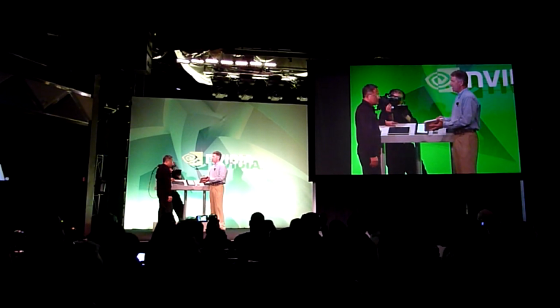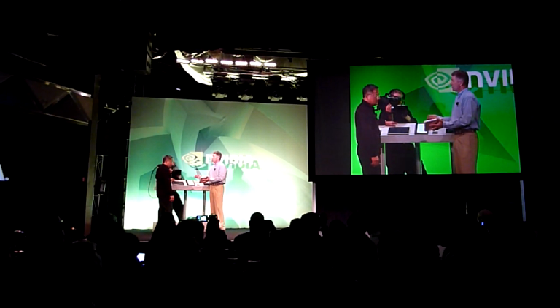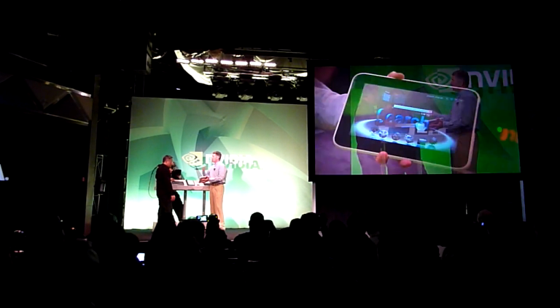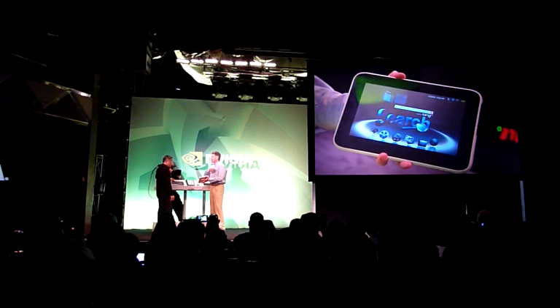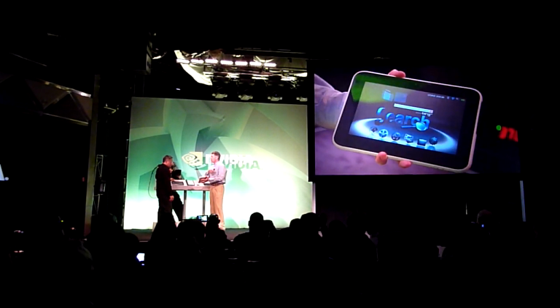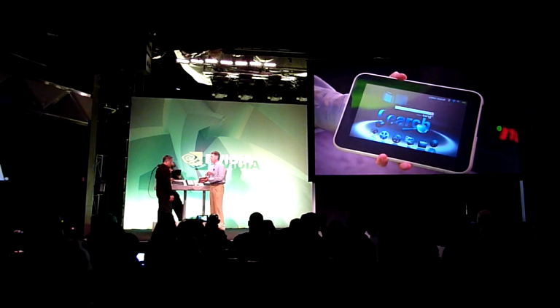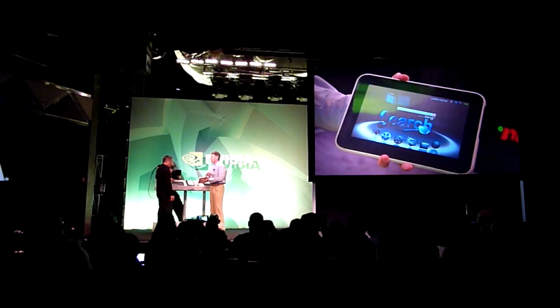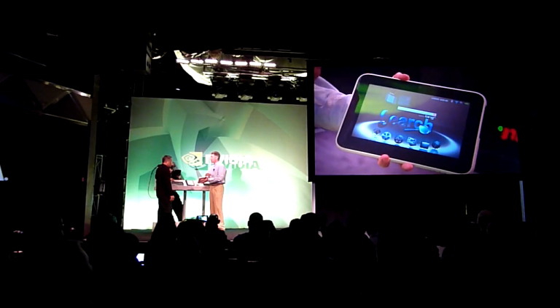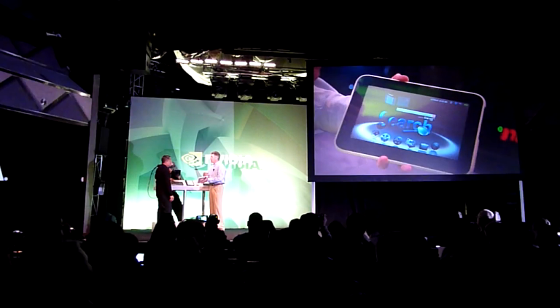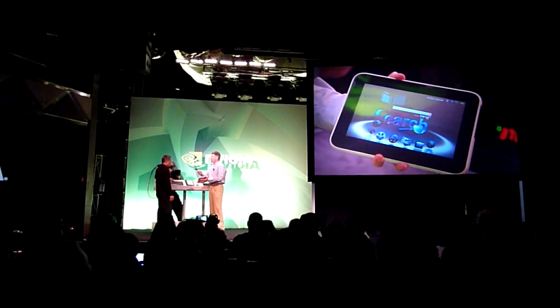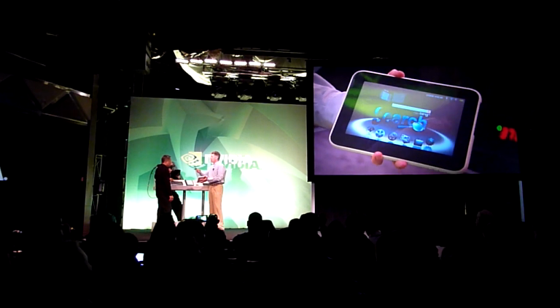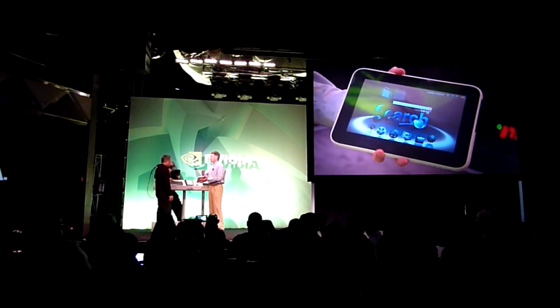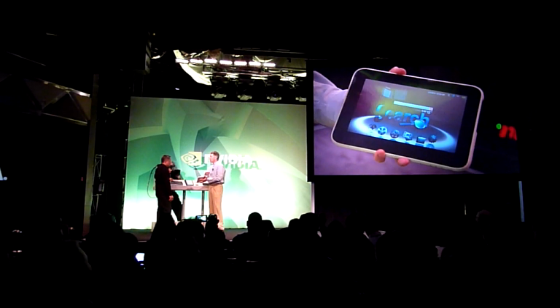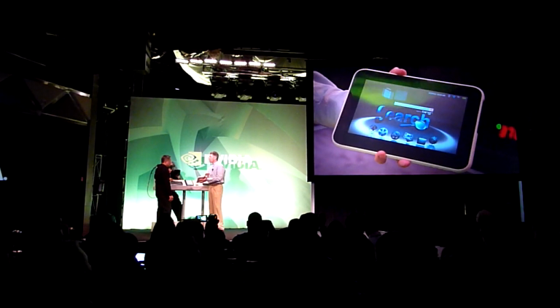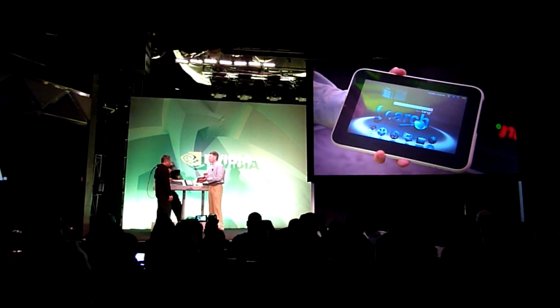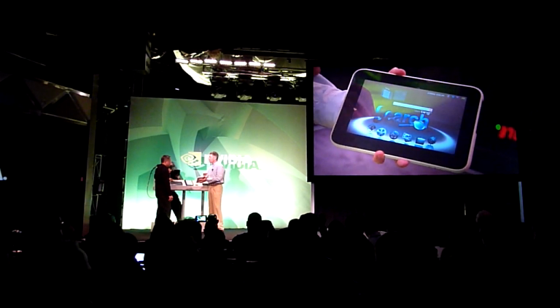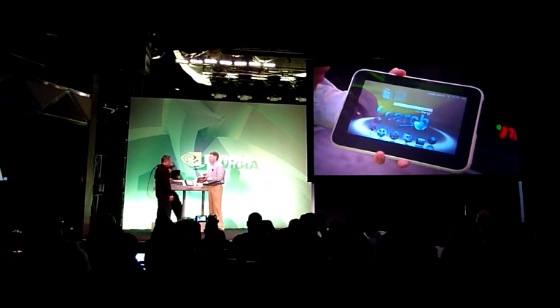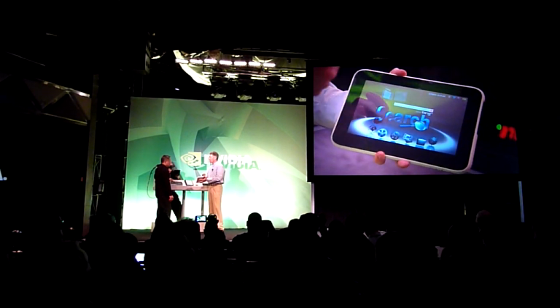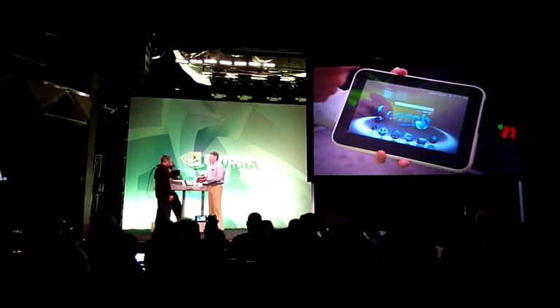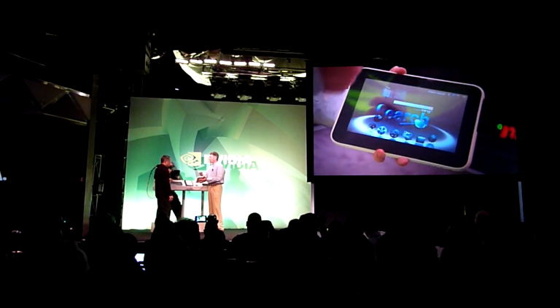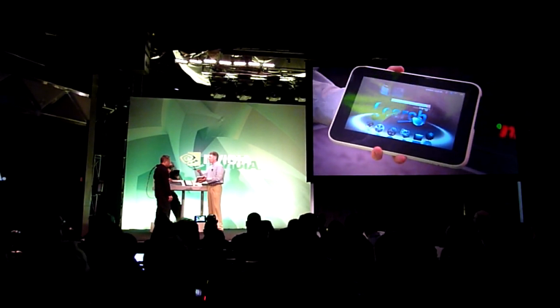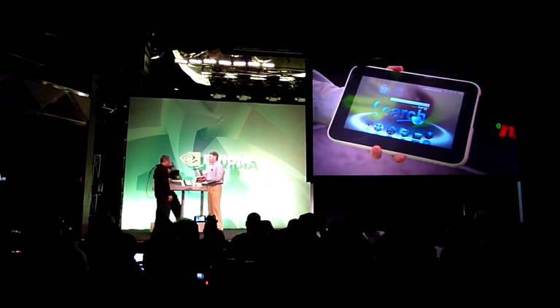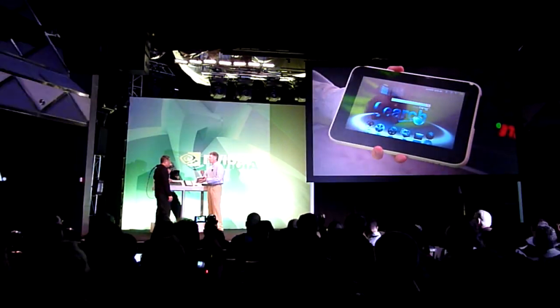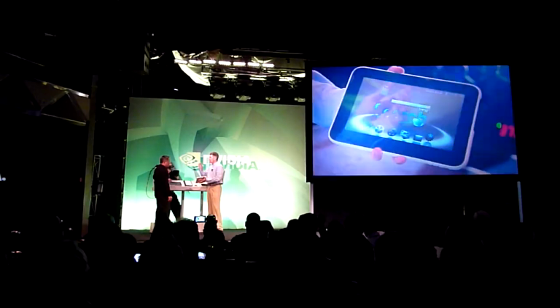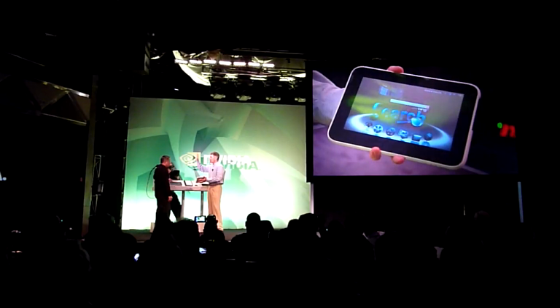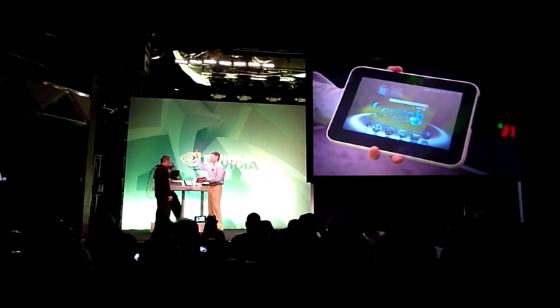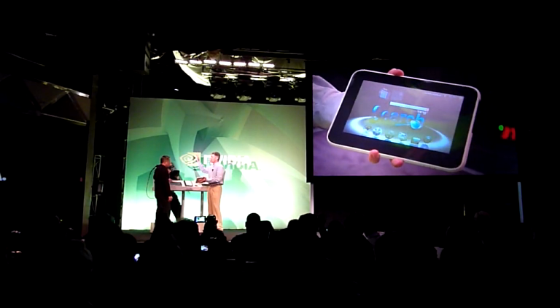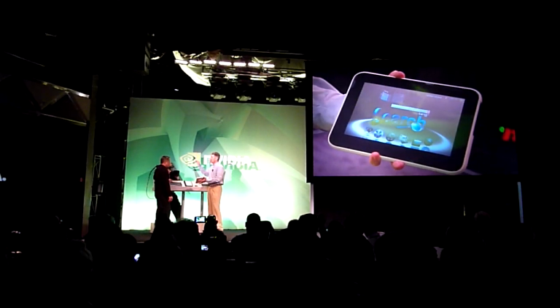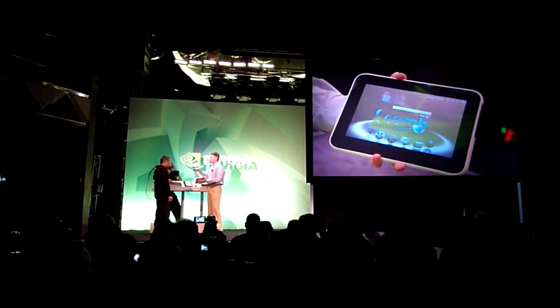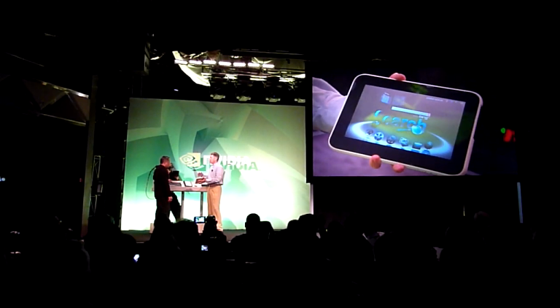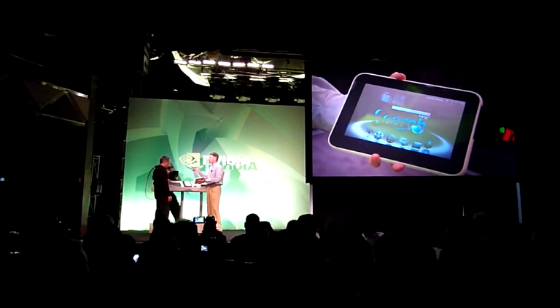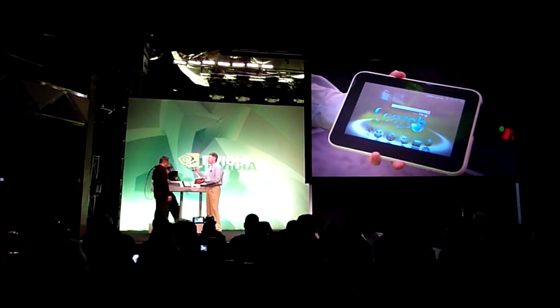So you travel to Asia, you didn't finish your movie, you get in the hotel room, you plug it in, you look at it on a large screen. You're good to go.